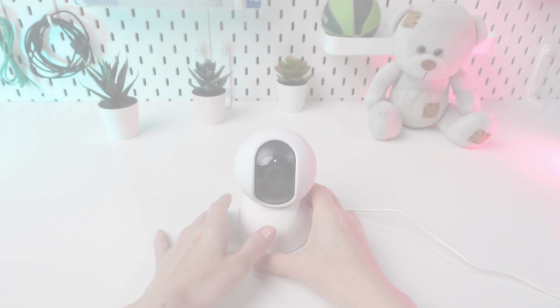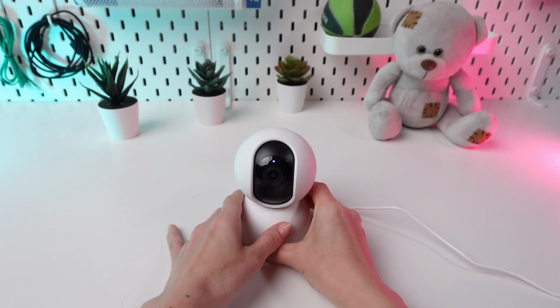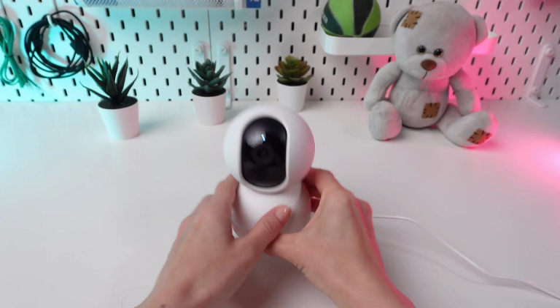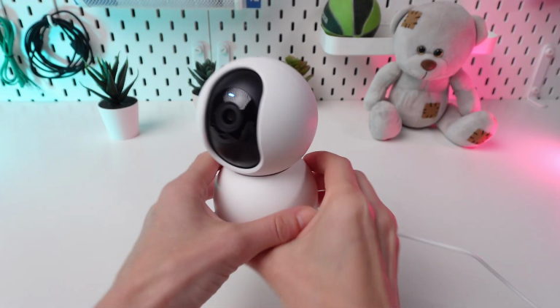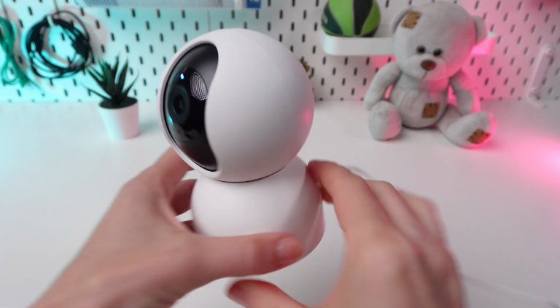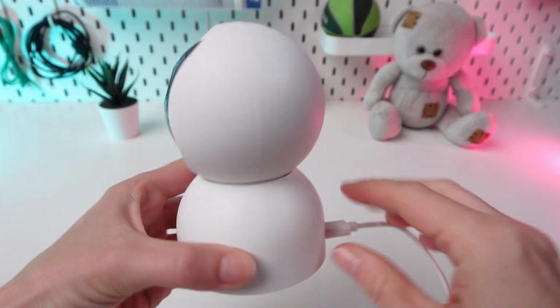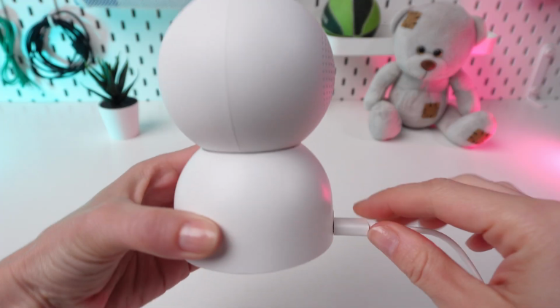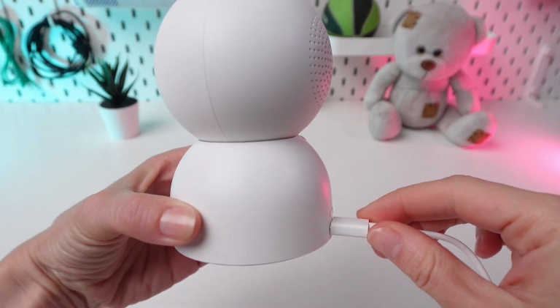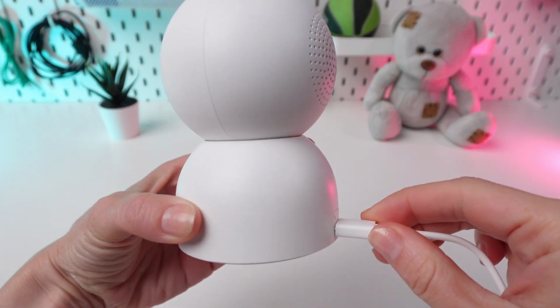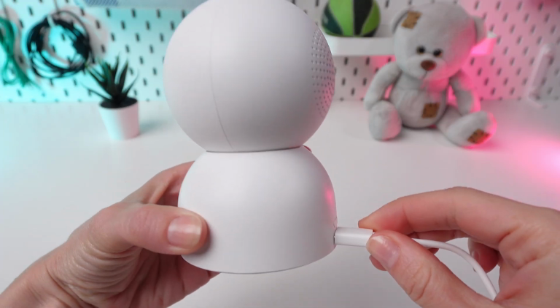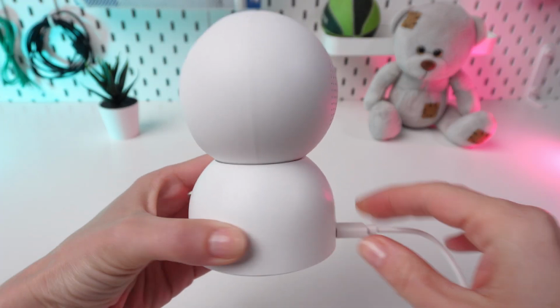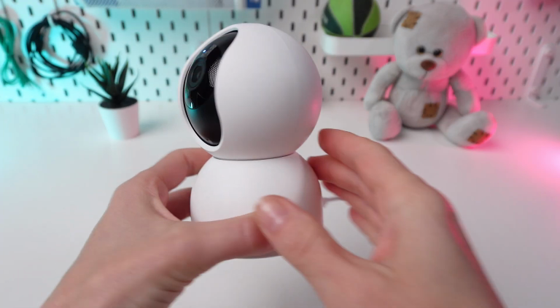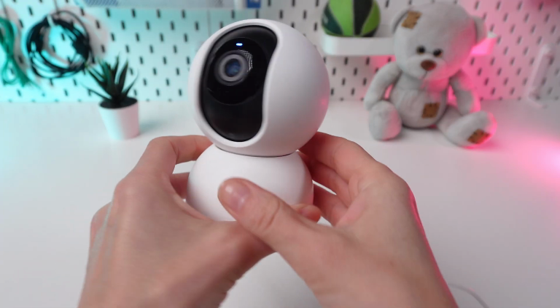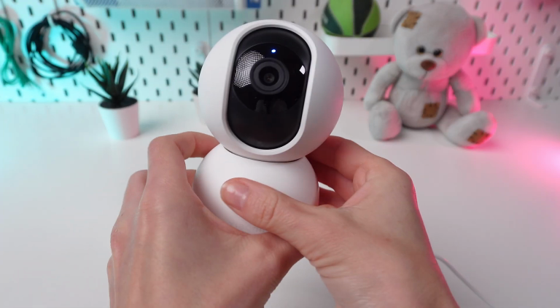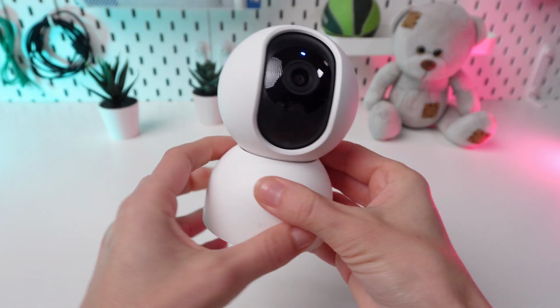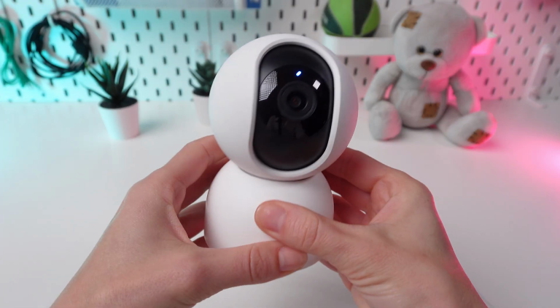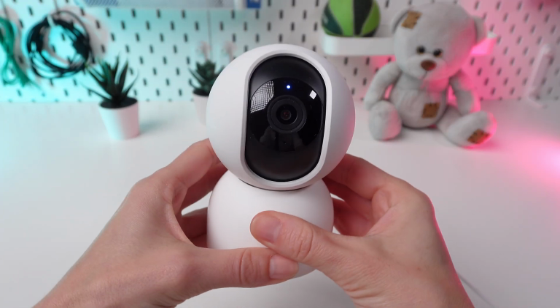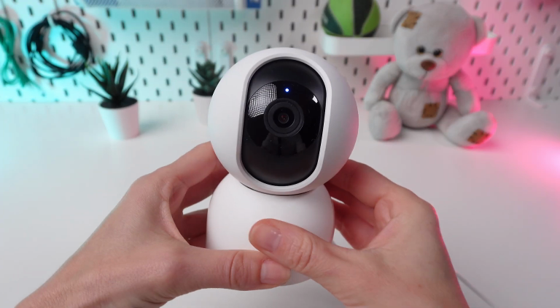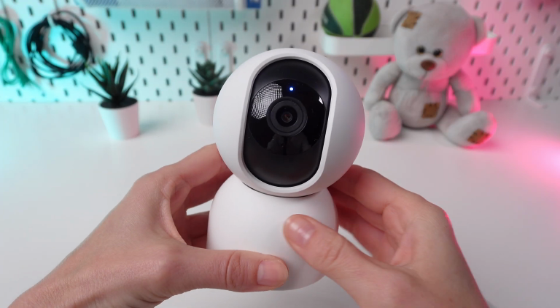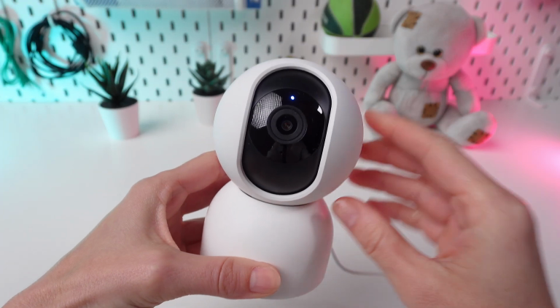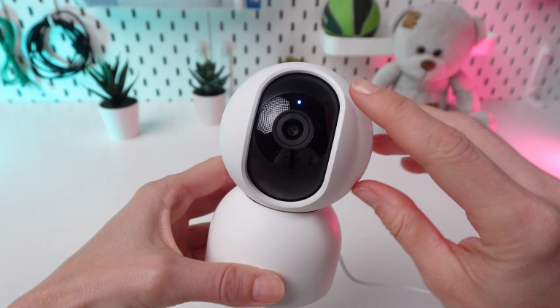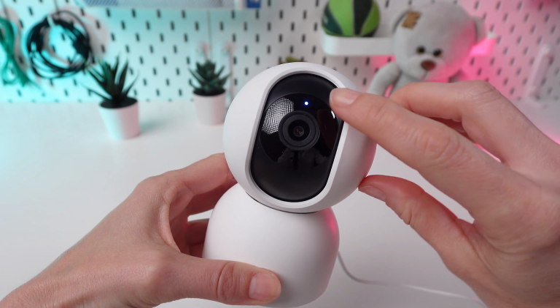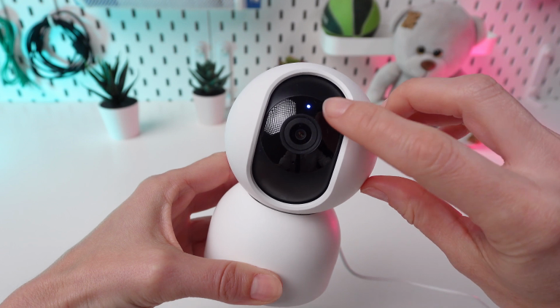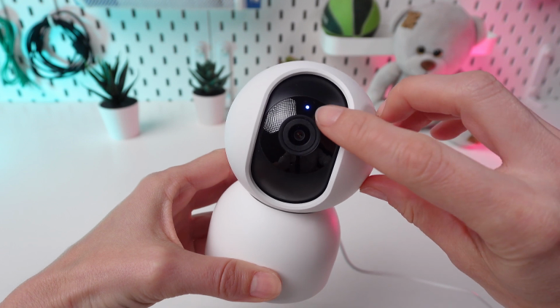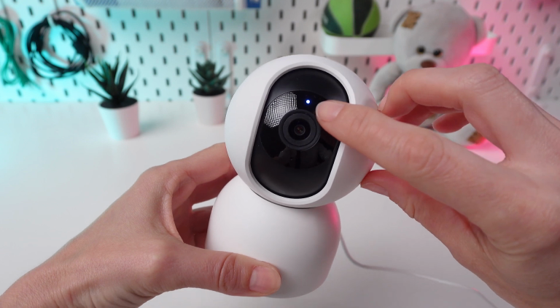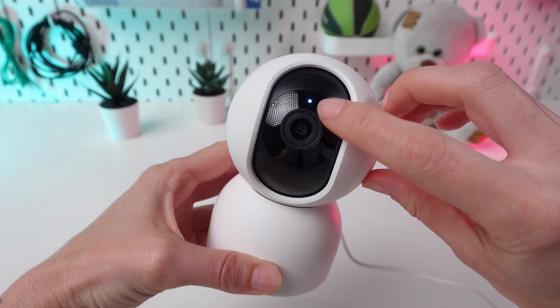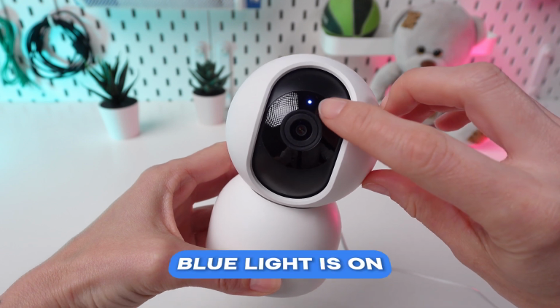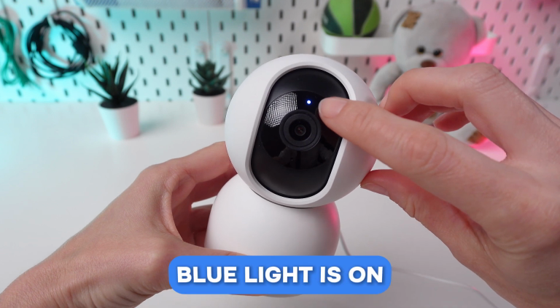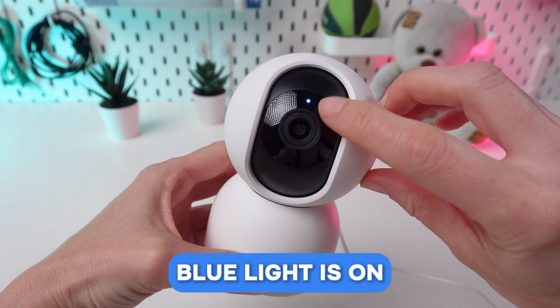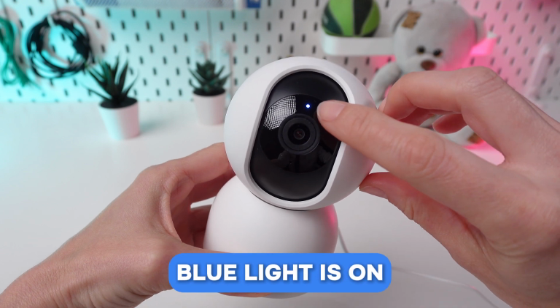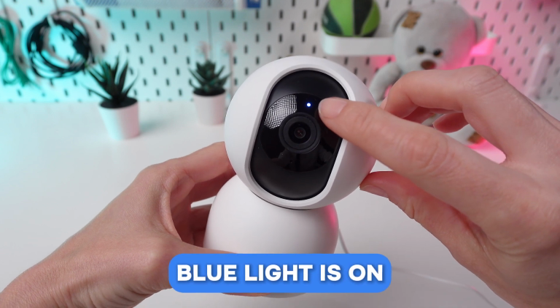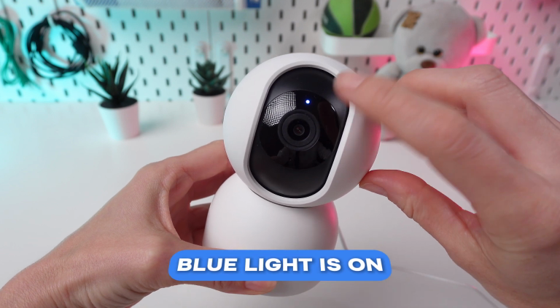Ensure your camera is powered on and connected to your Wi-Fi network. You will know the connection is established when the blue light is on.